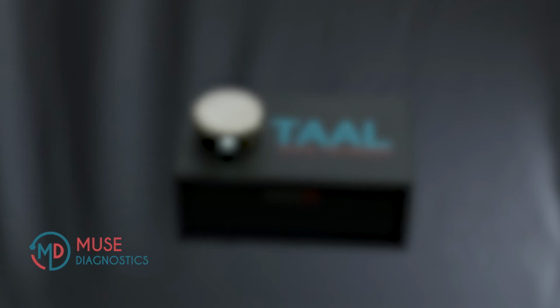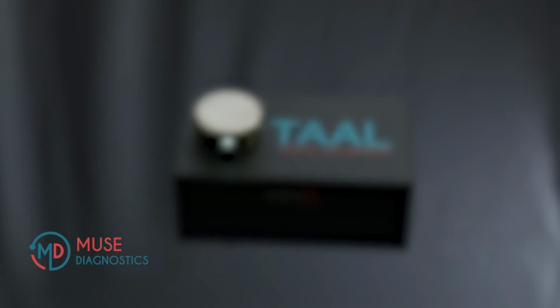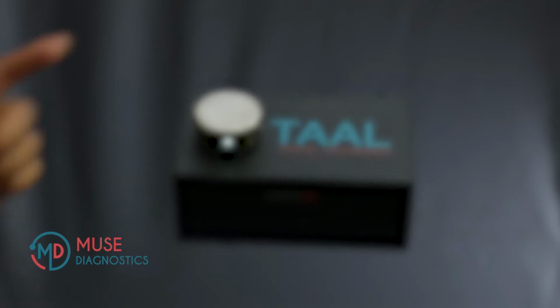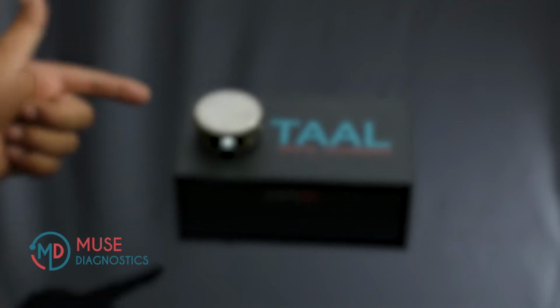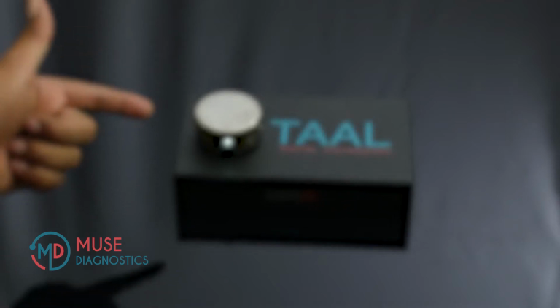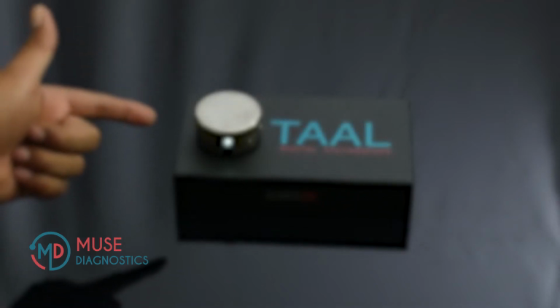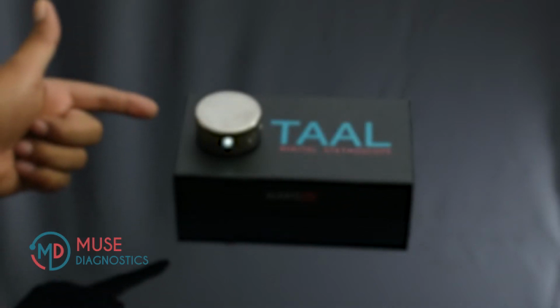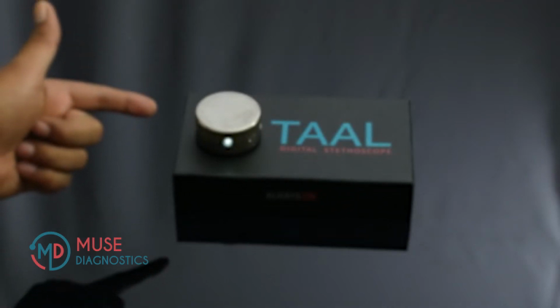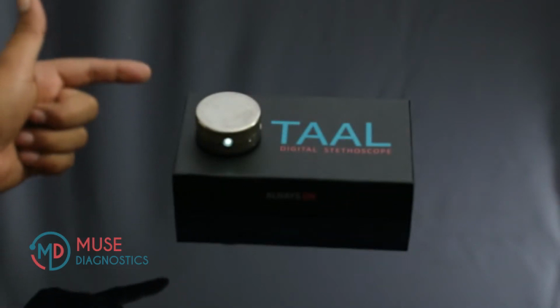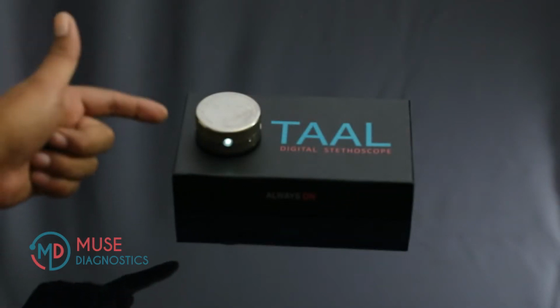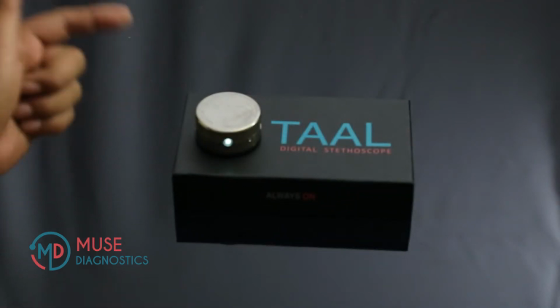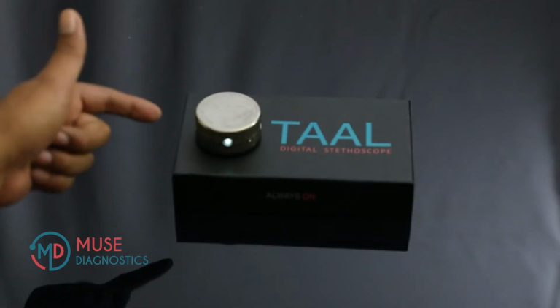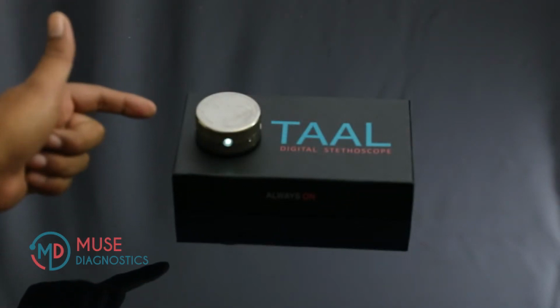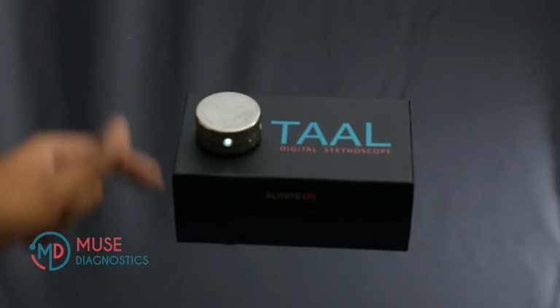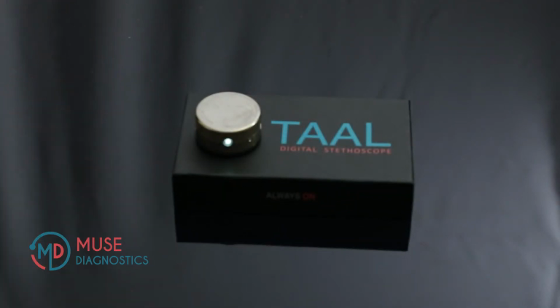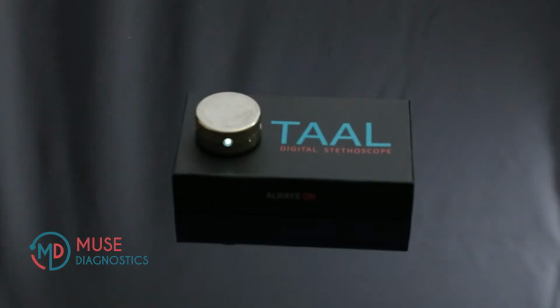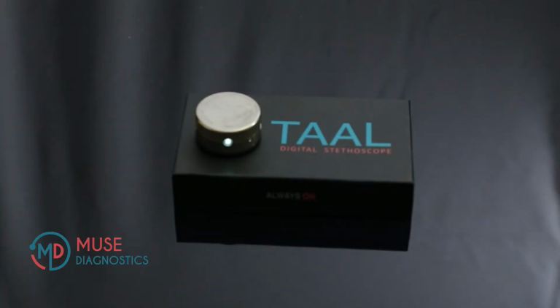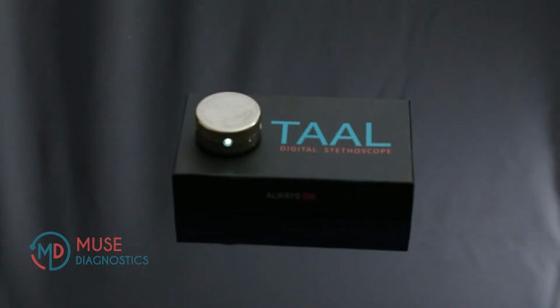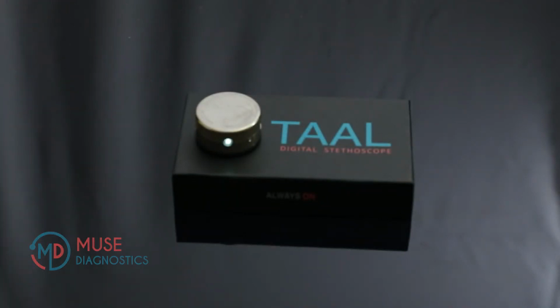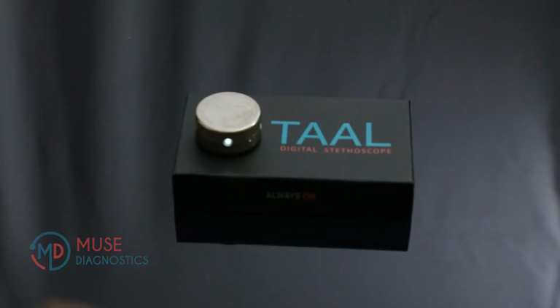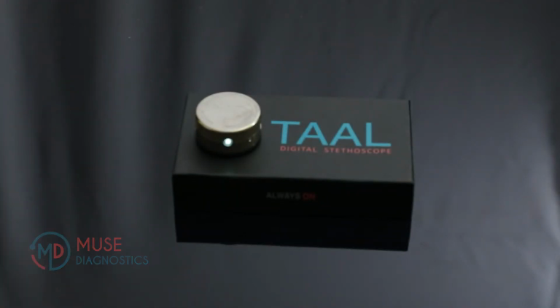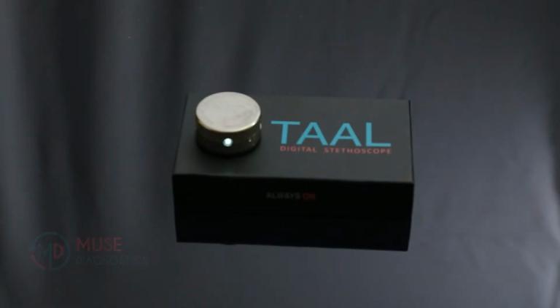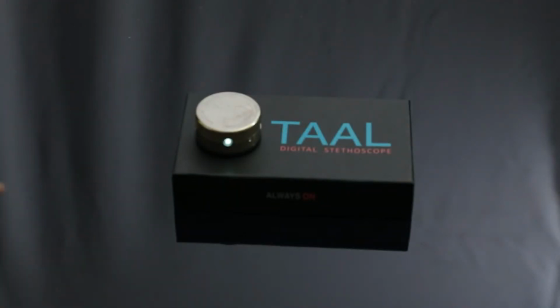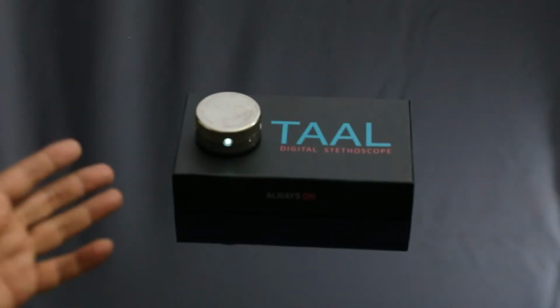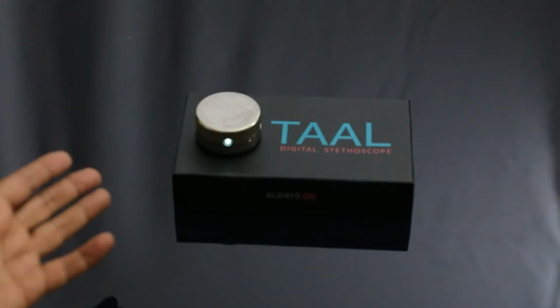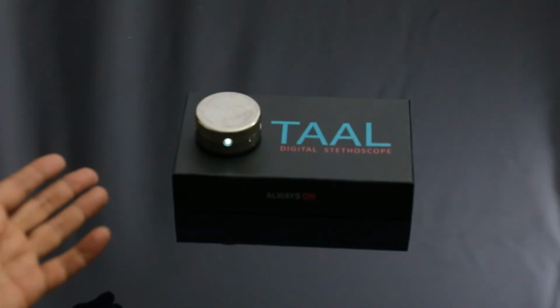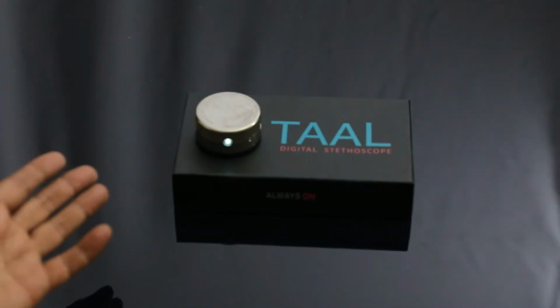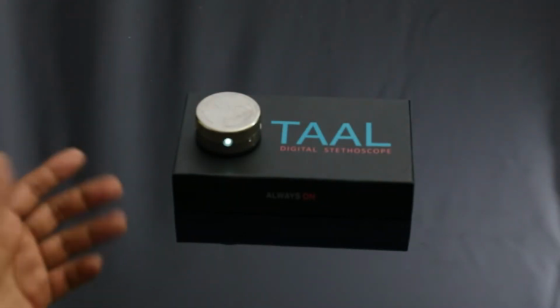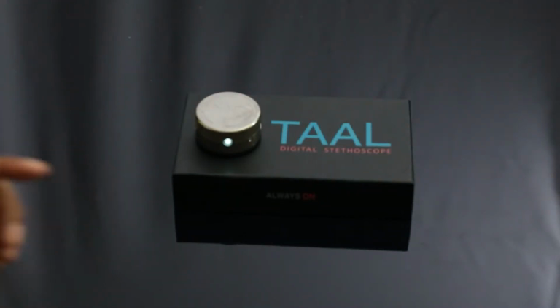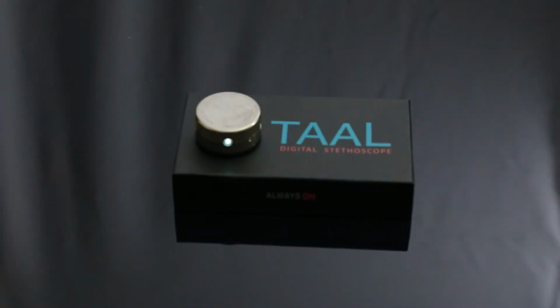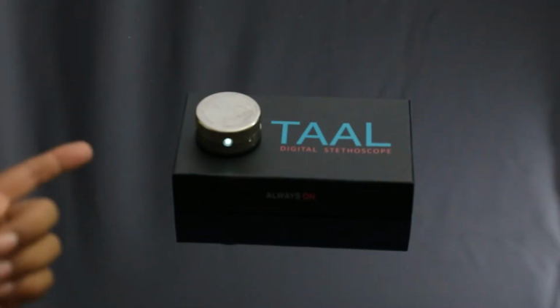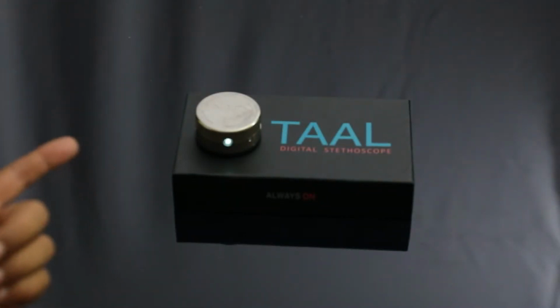Hello everybody, this is the Tal Digital Stethoscope and I'm going to show you how to record body sounds quickly.